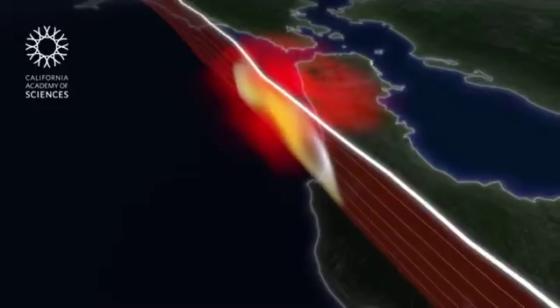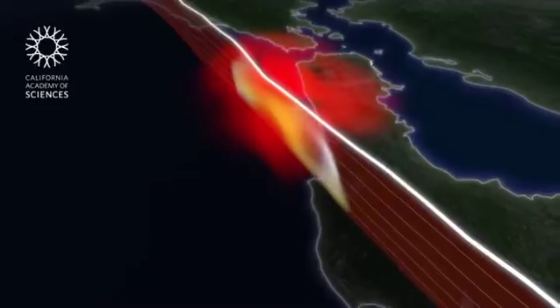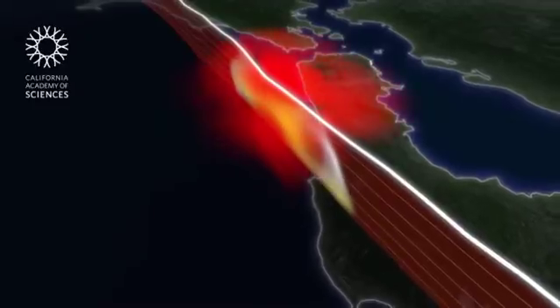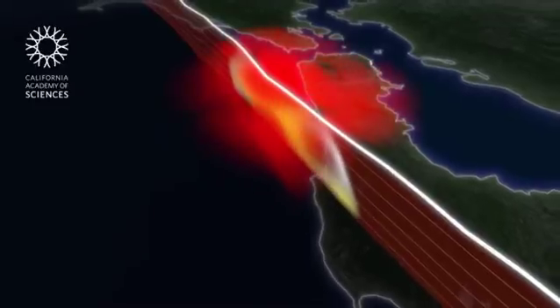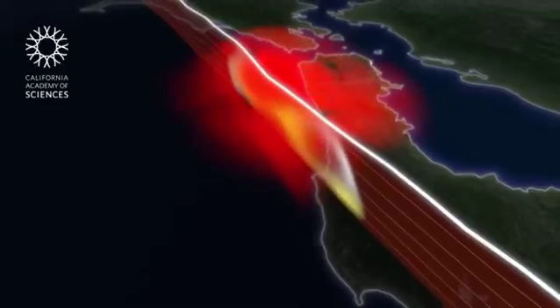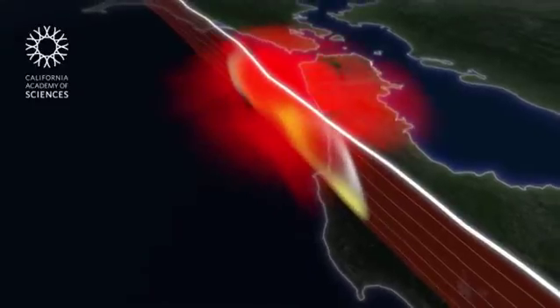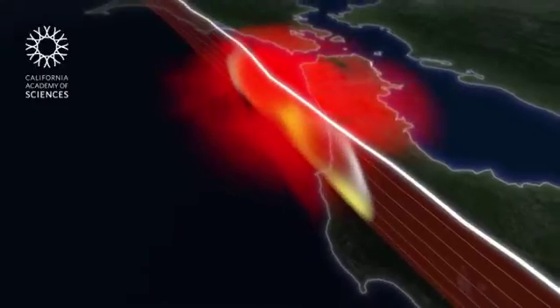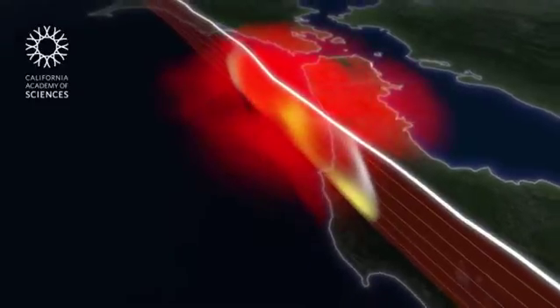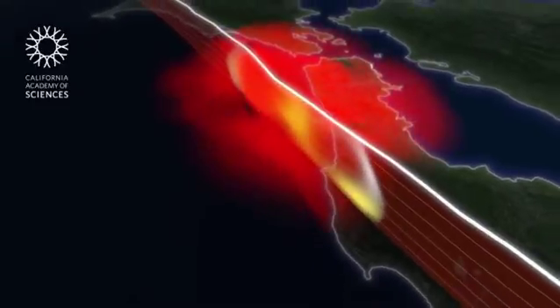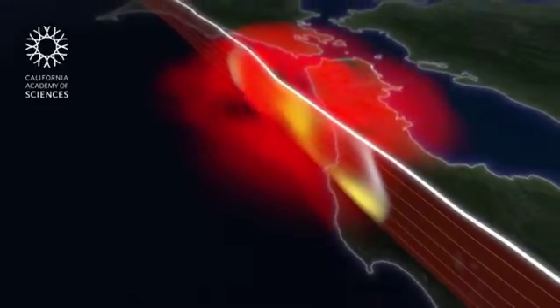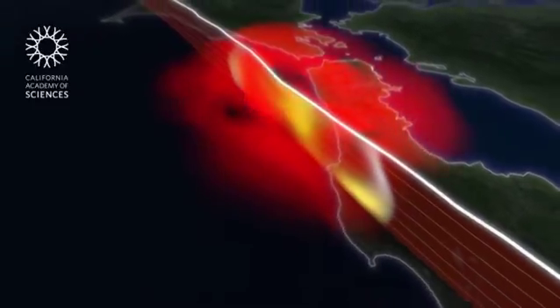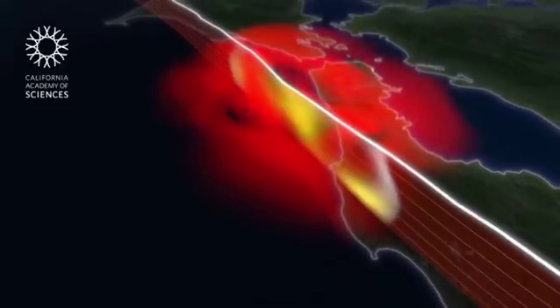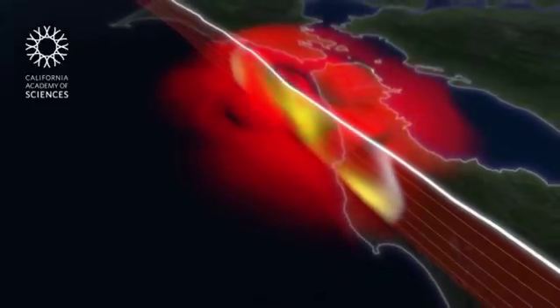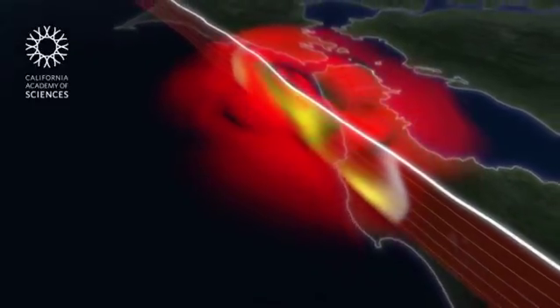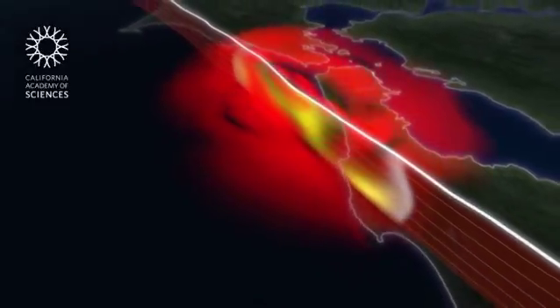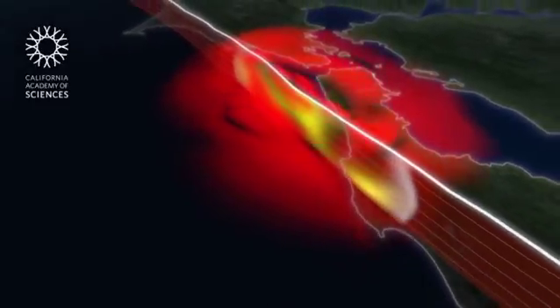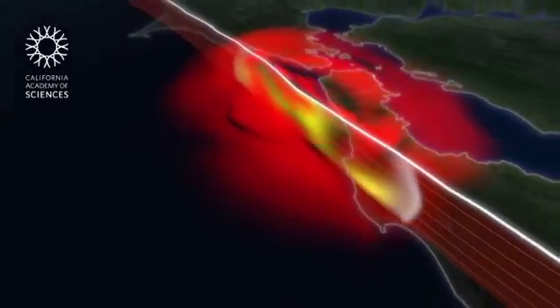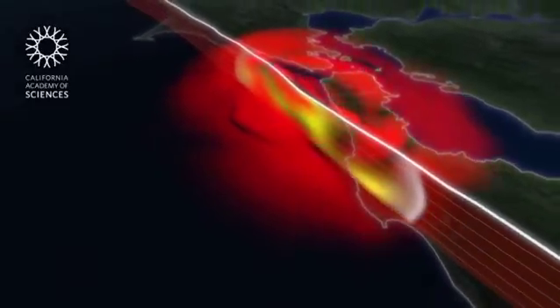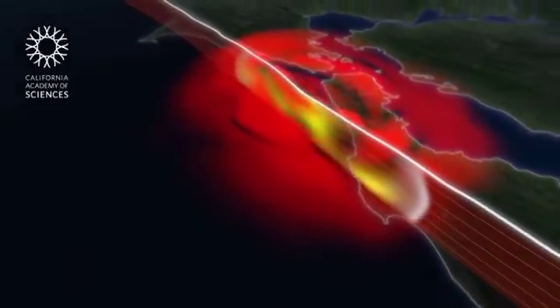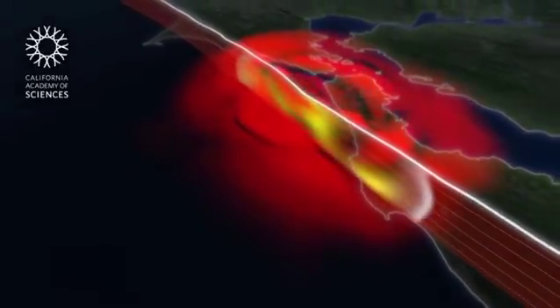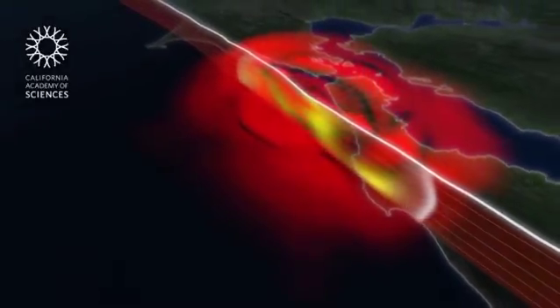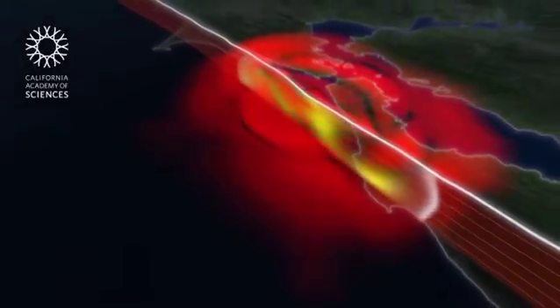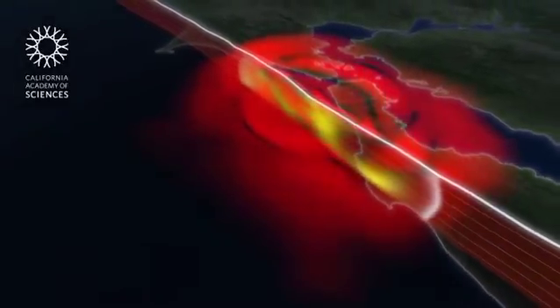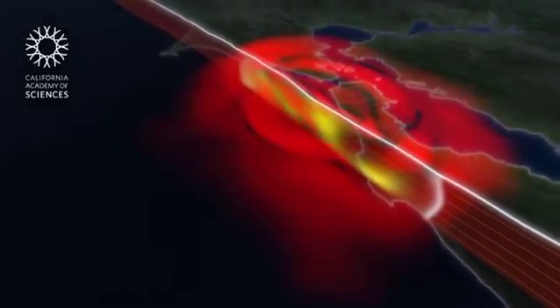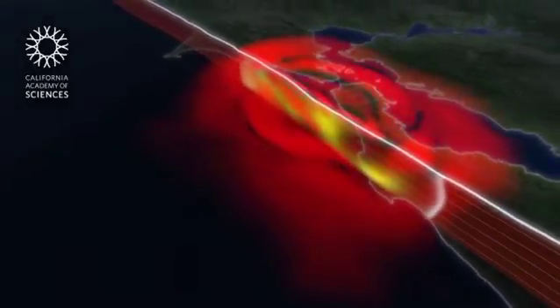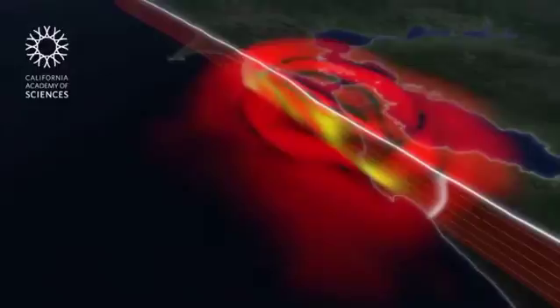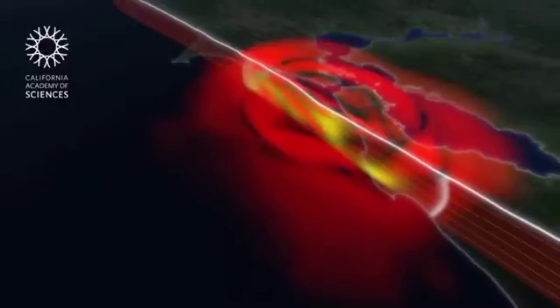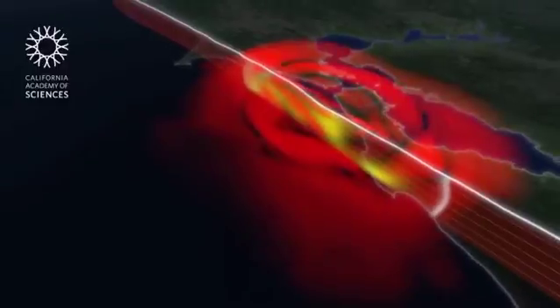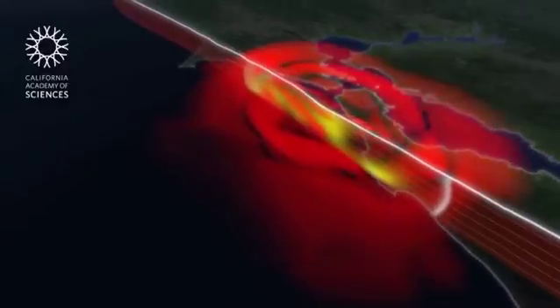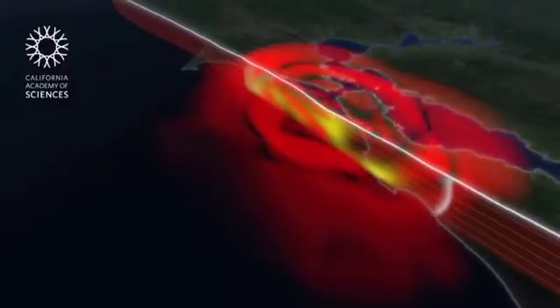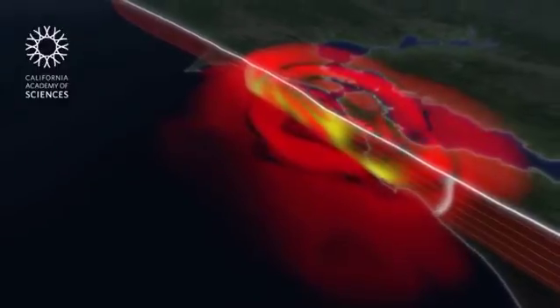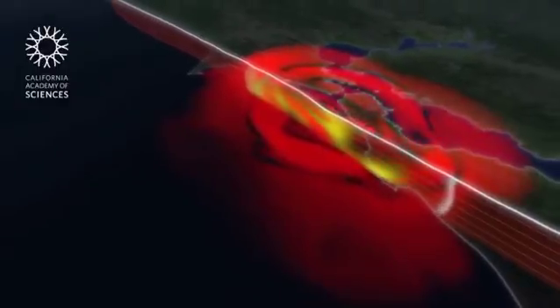The entire landscape shifts, causing intense surface shaking, seen here in red.